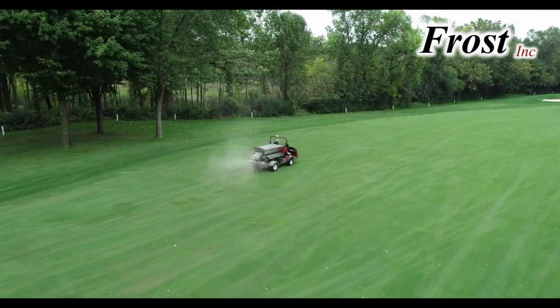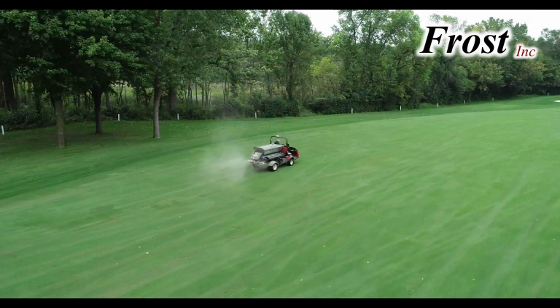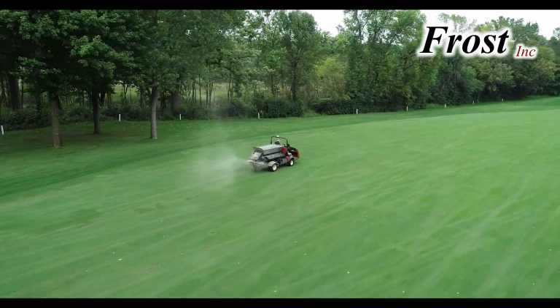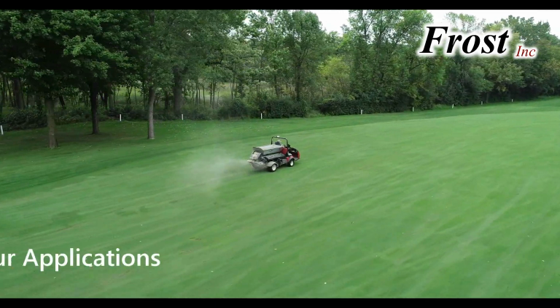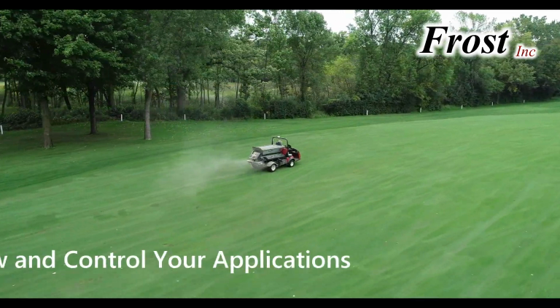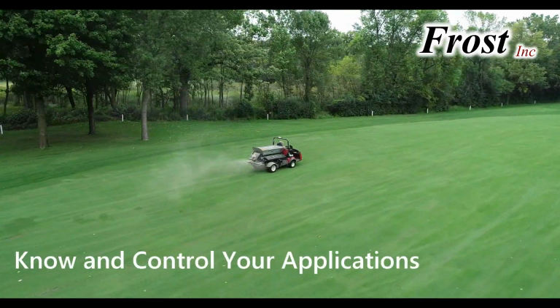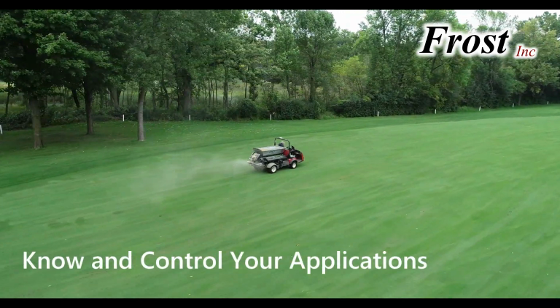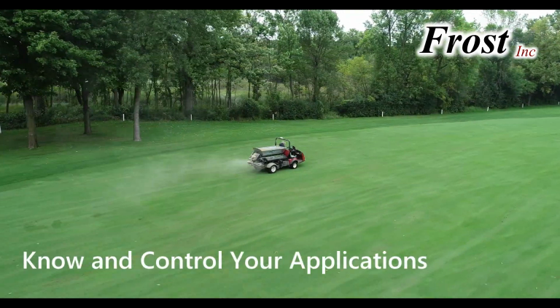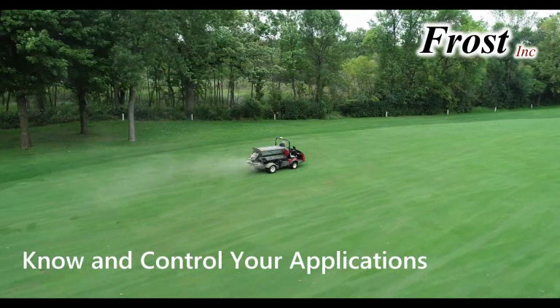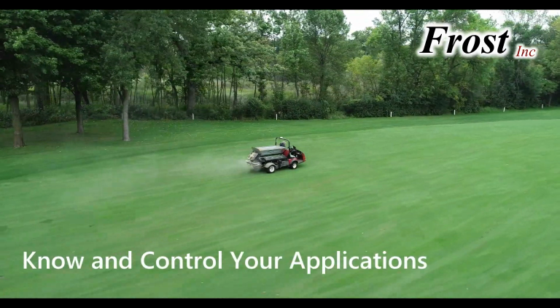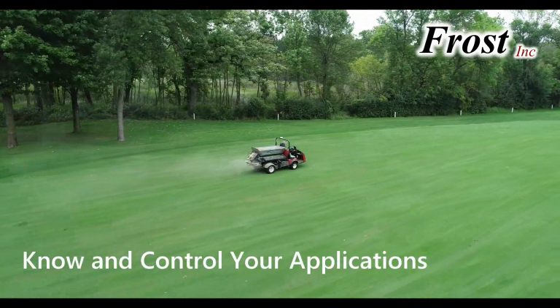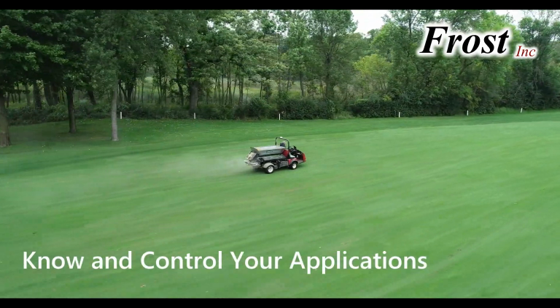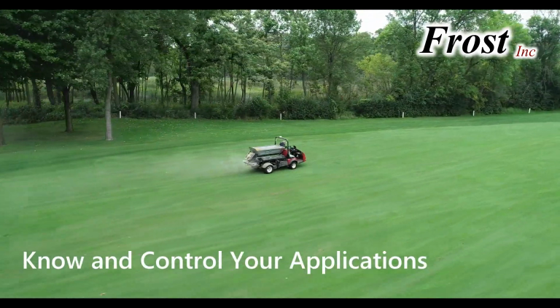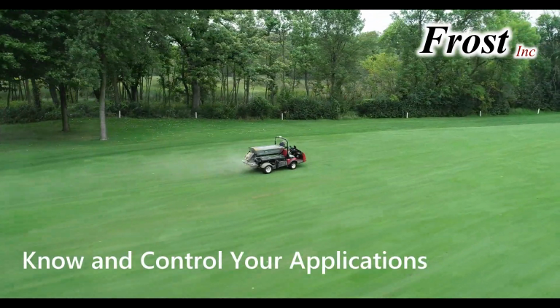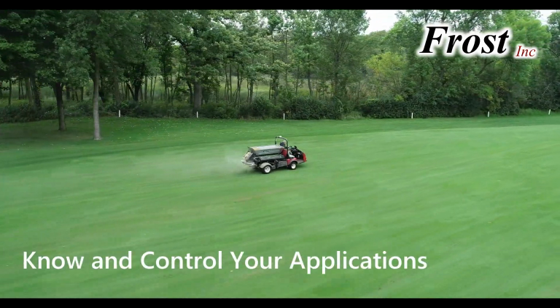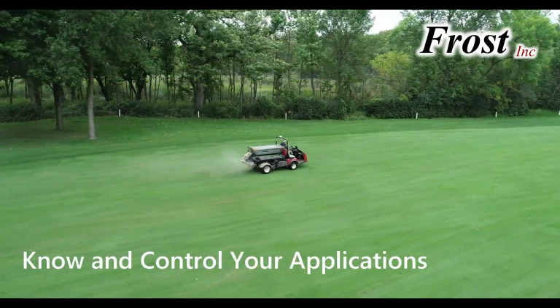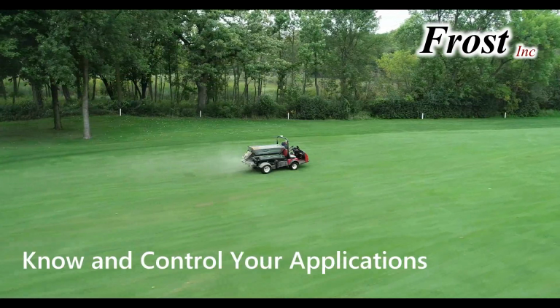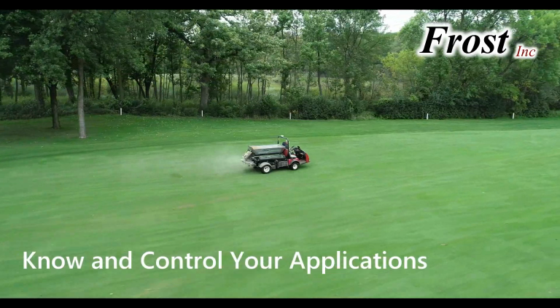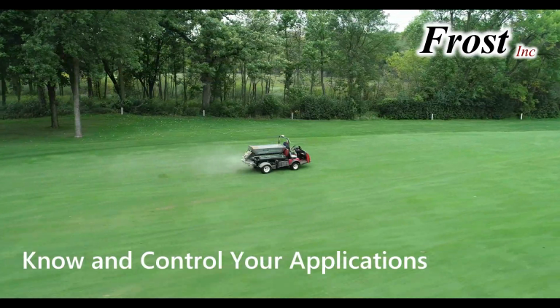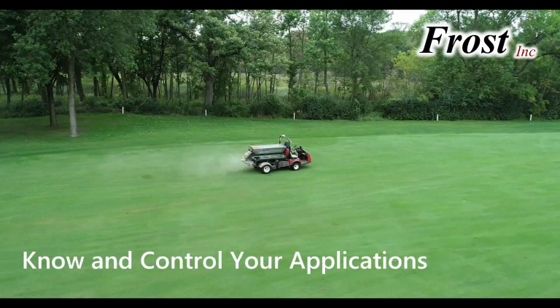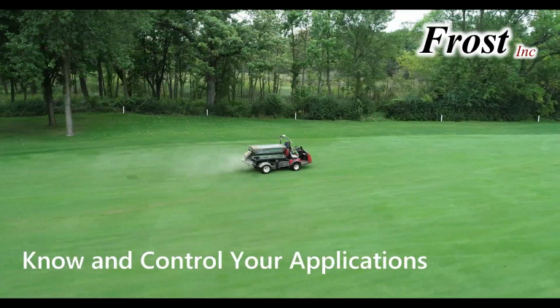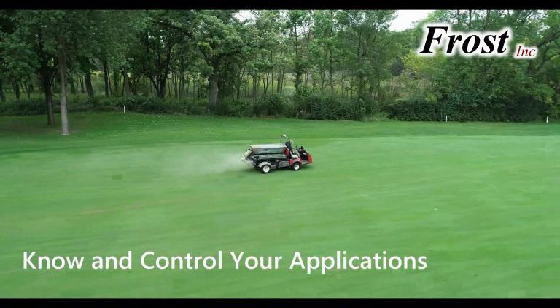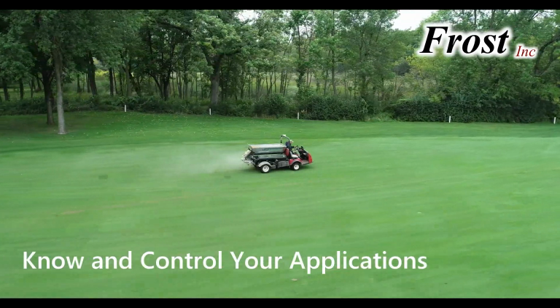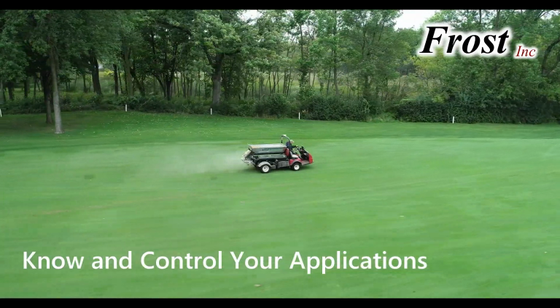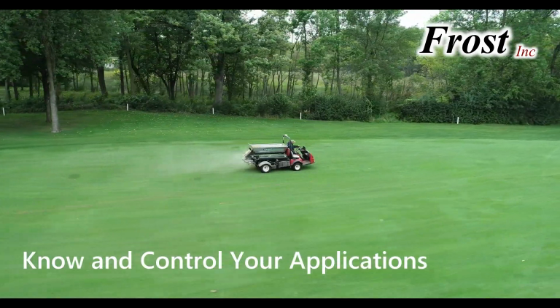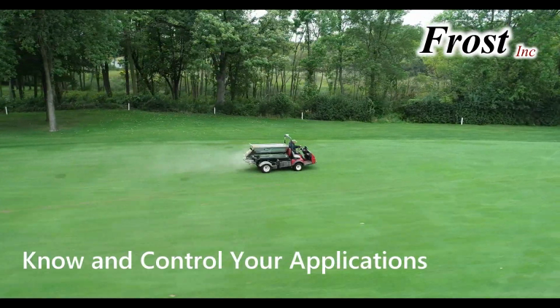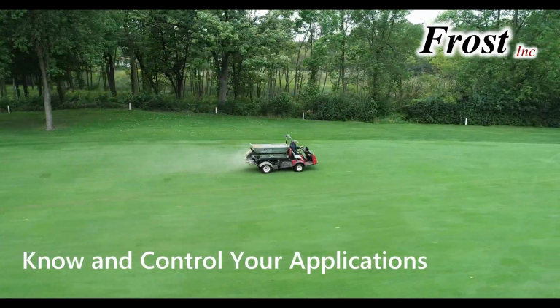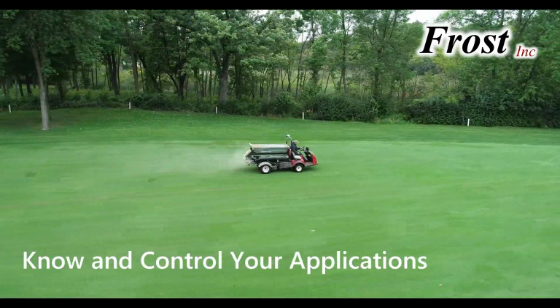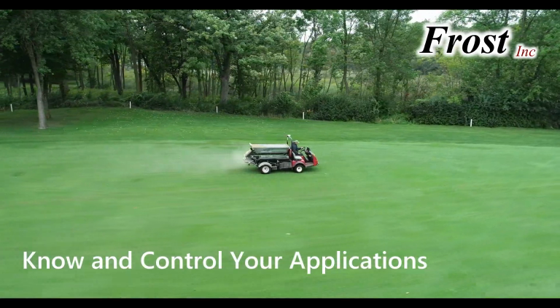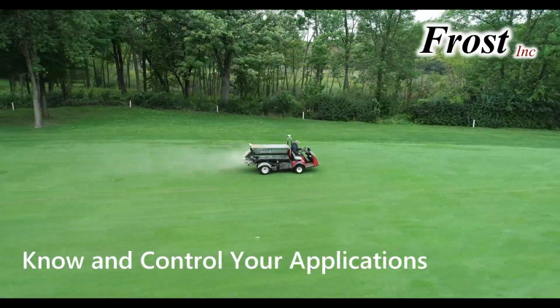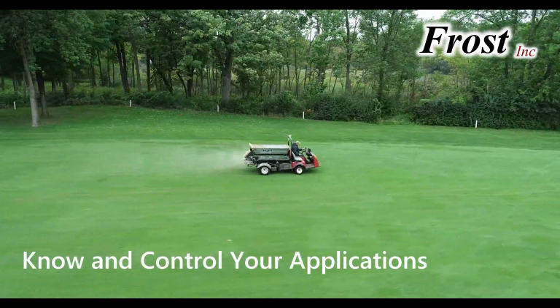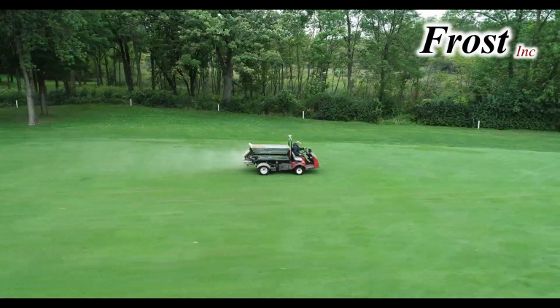Don't just fling your fertilizer out there. Know and control your applications with the Ninja GPS Spreader Control by Frost.